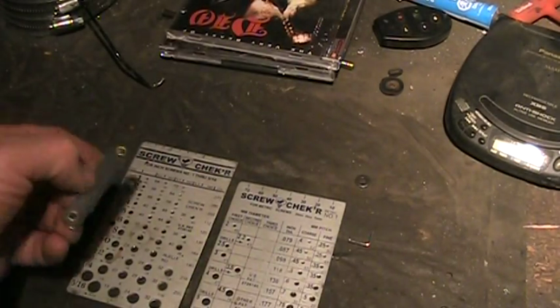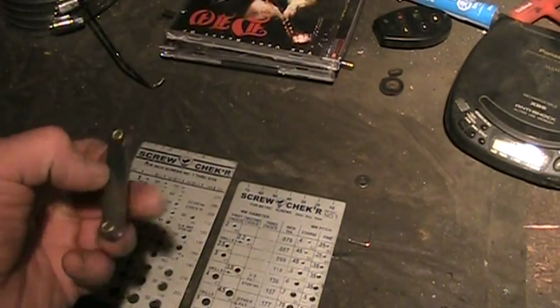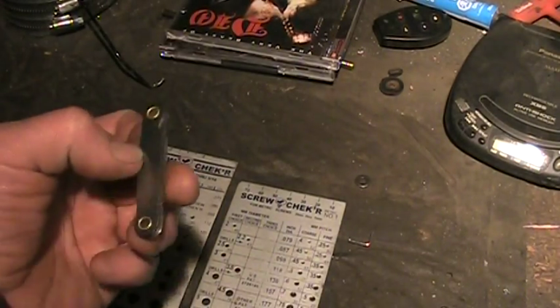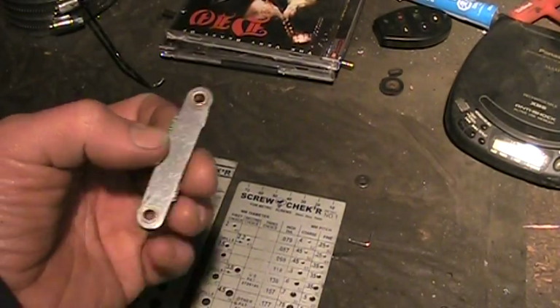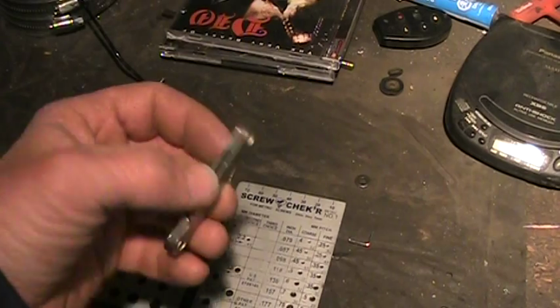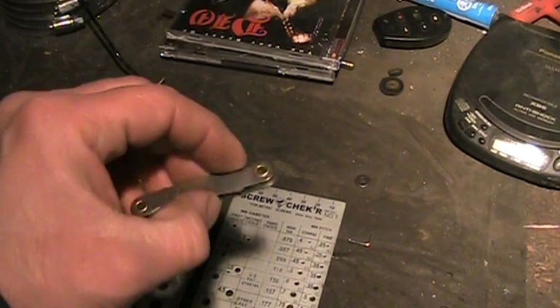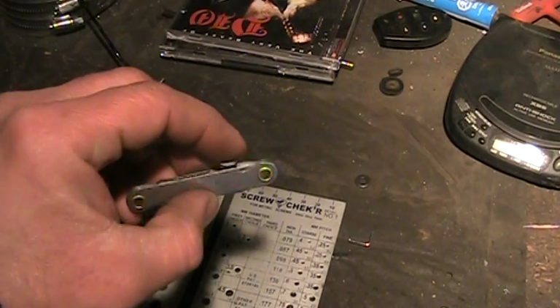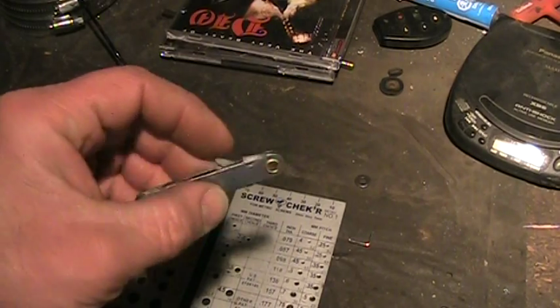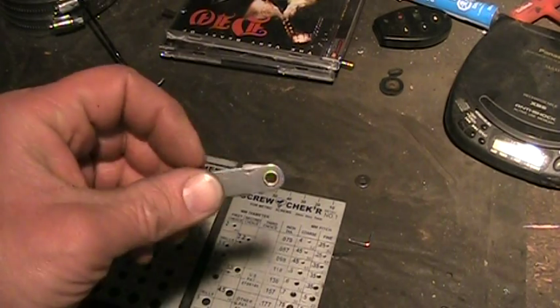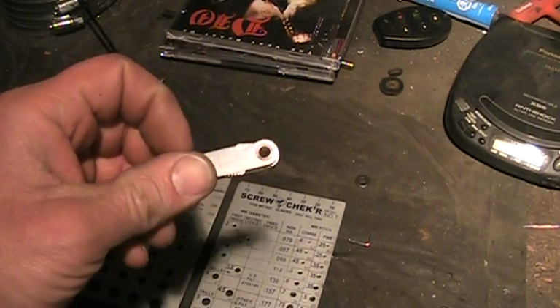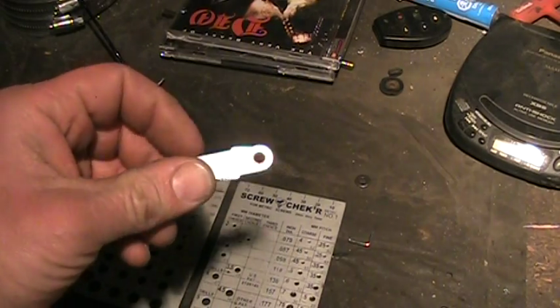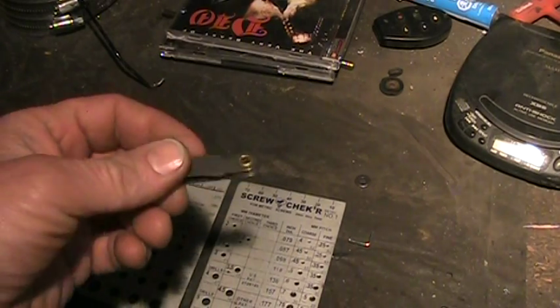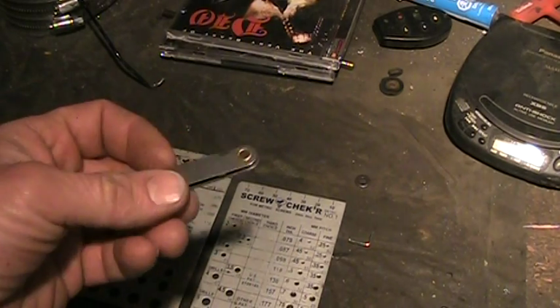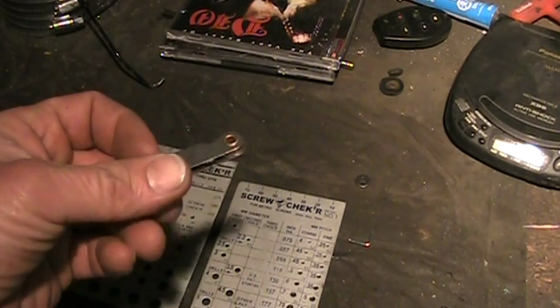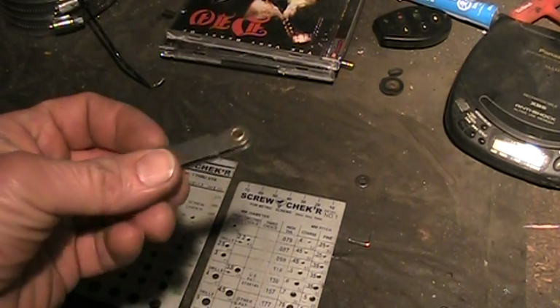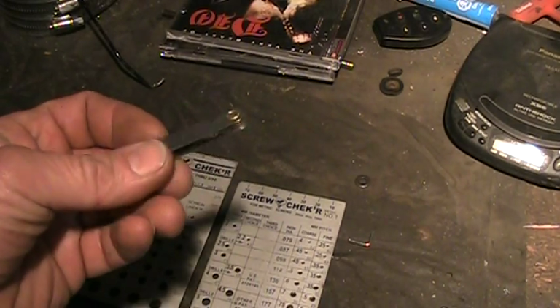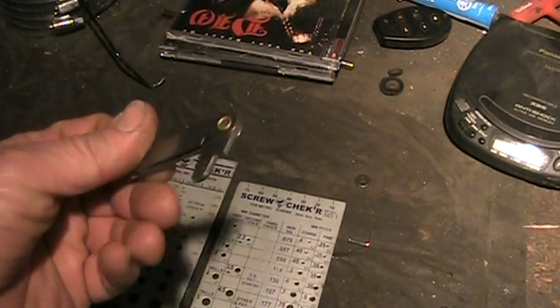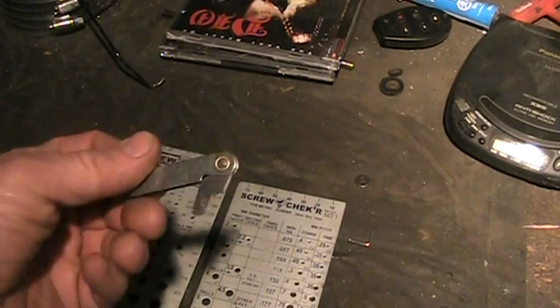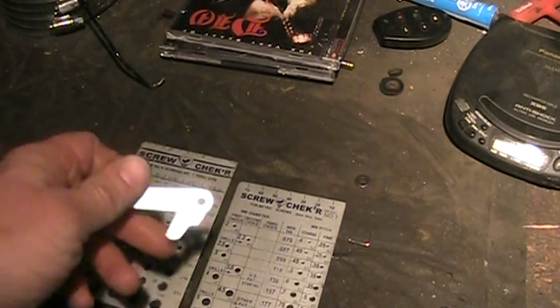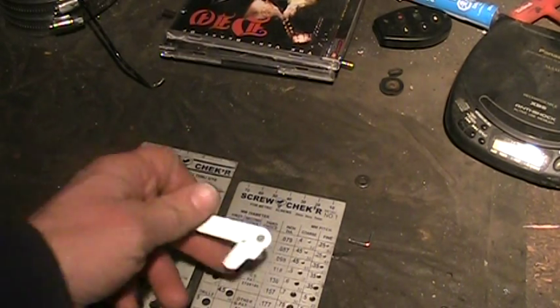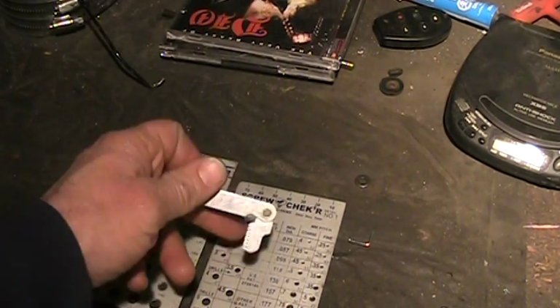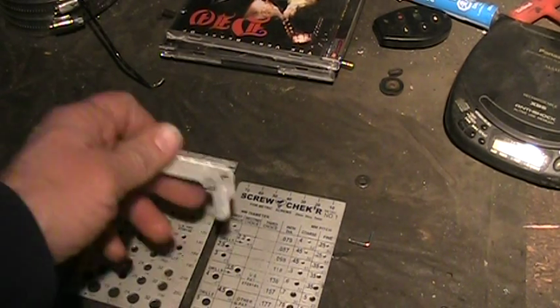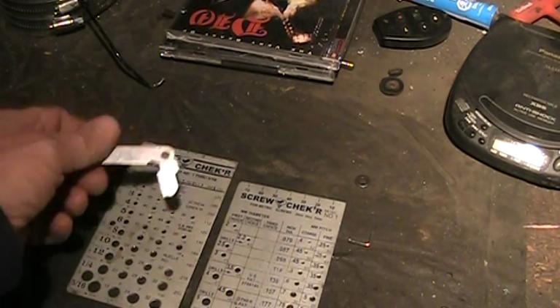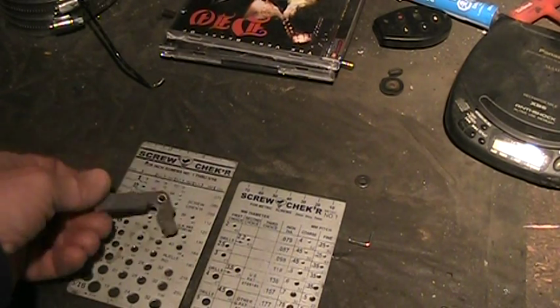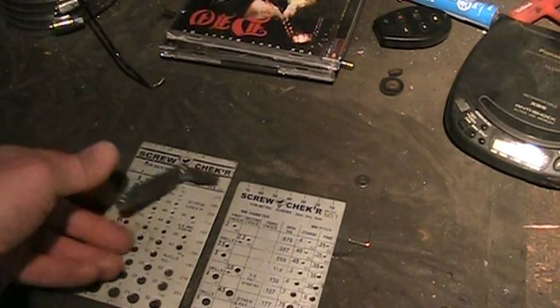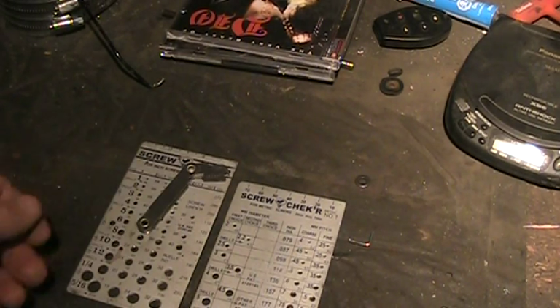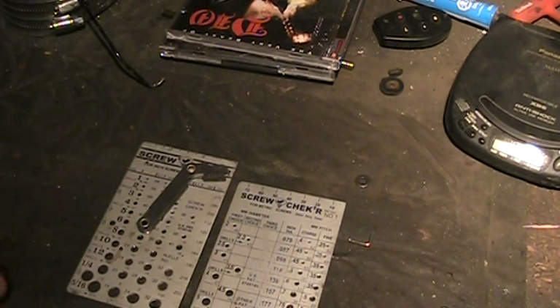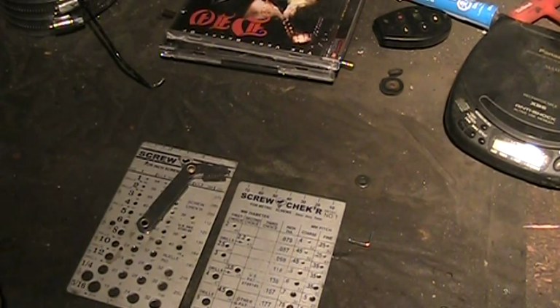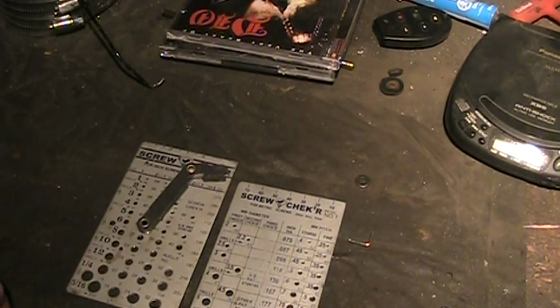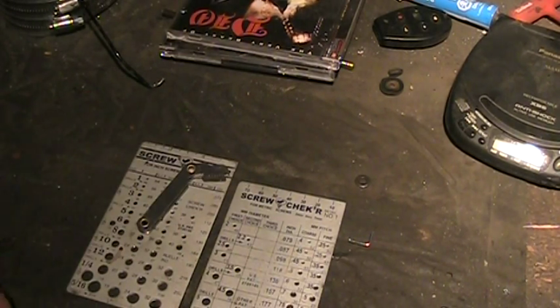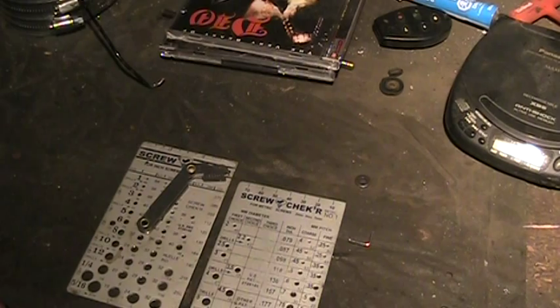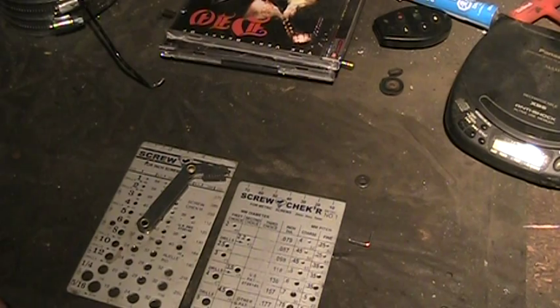You'll still need the classic gauges though, because you can't really use these on the side of an engine or something.